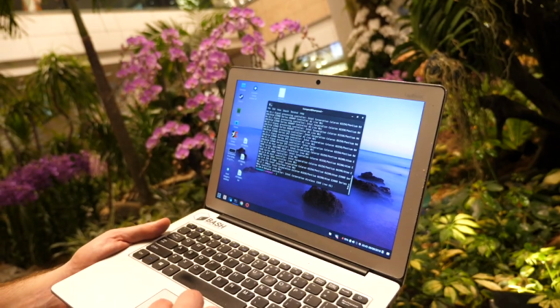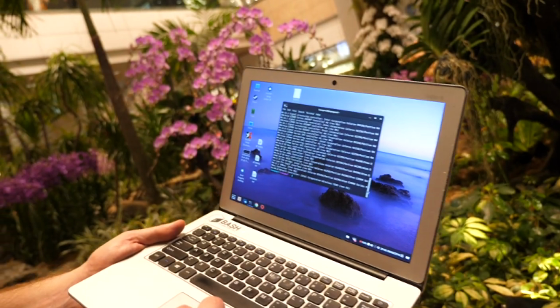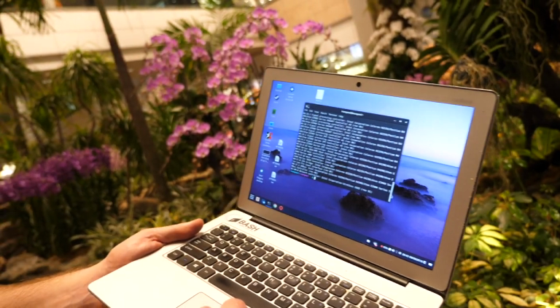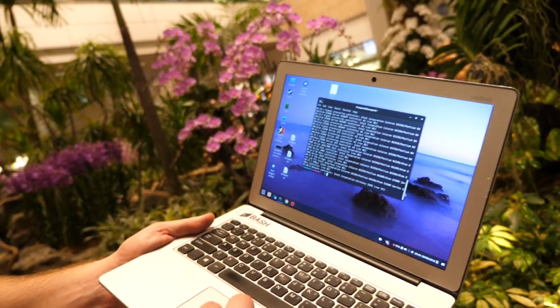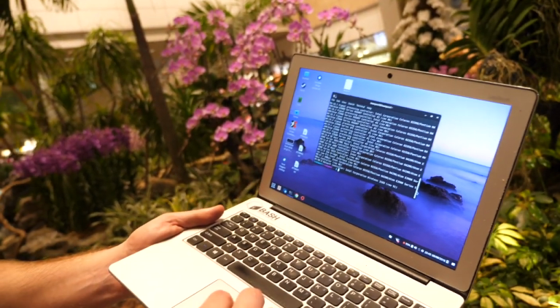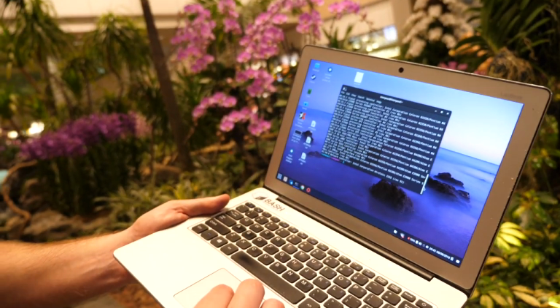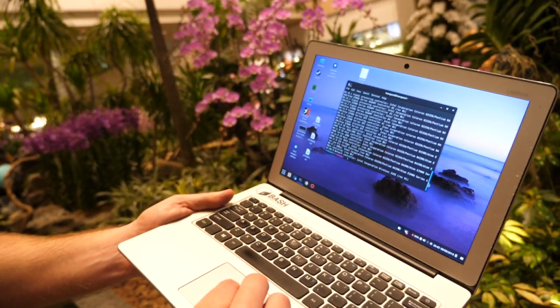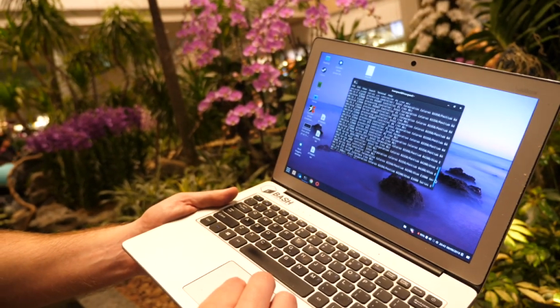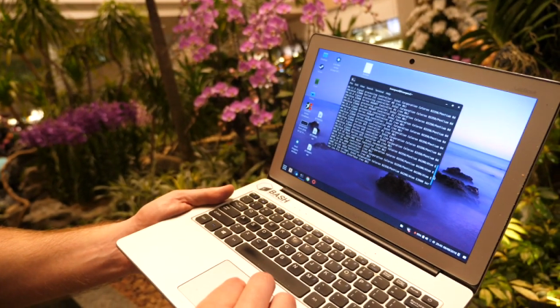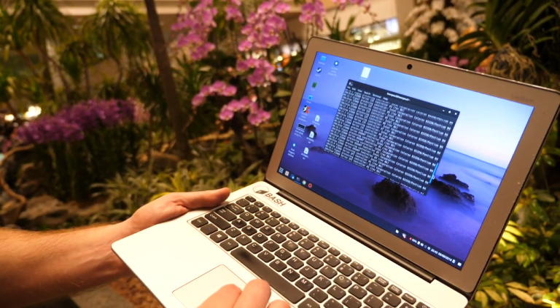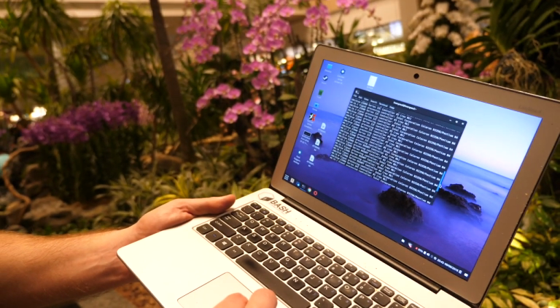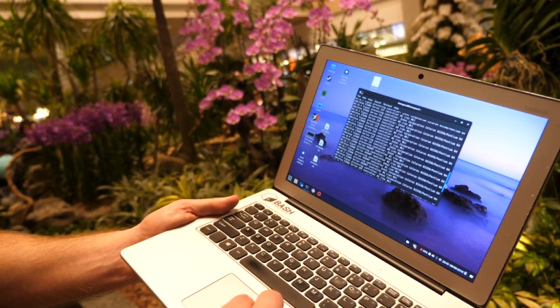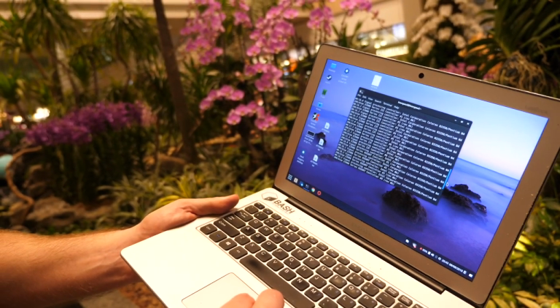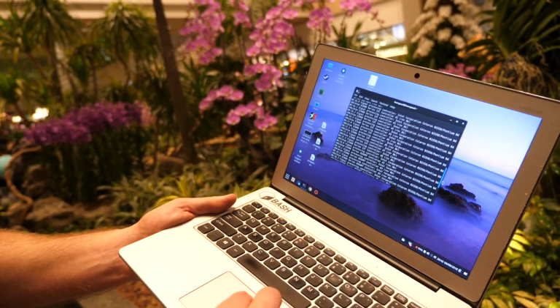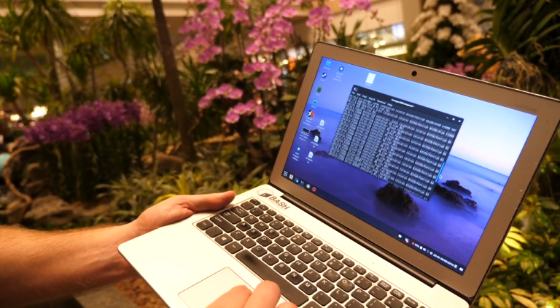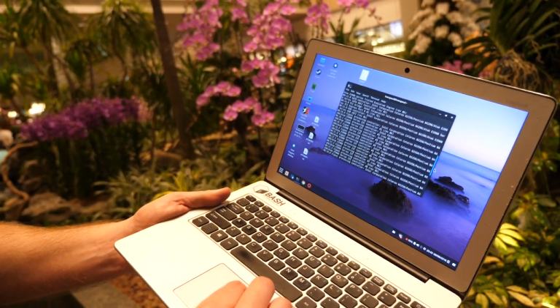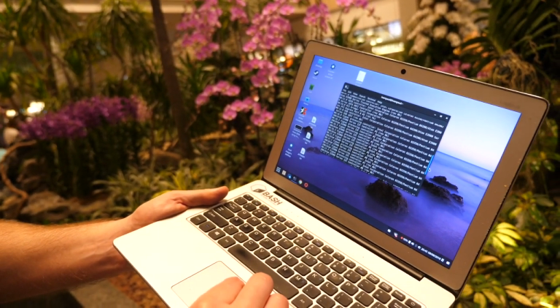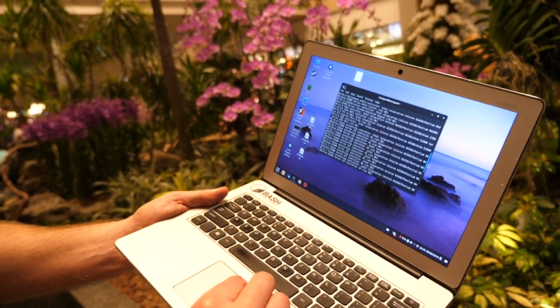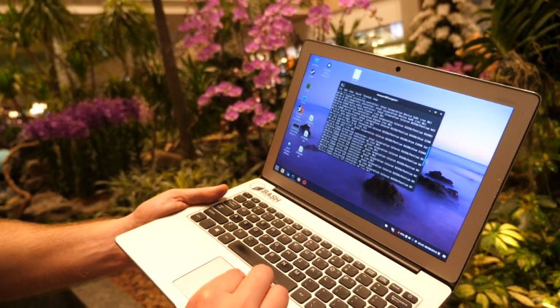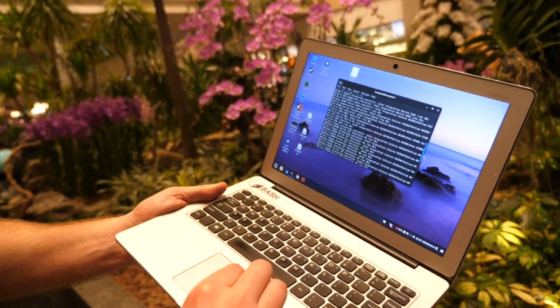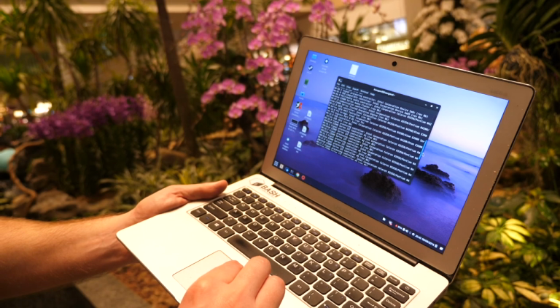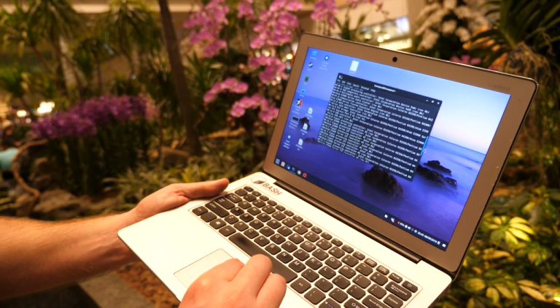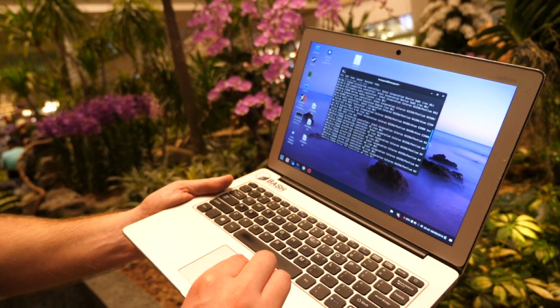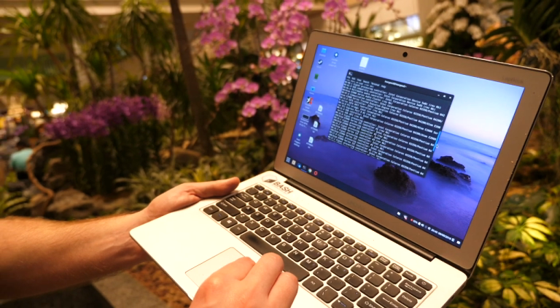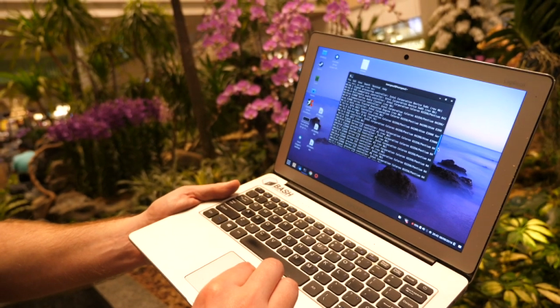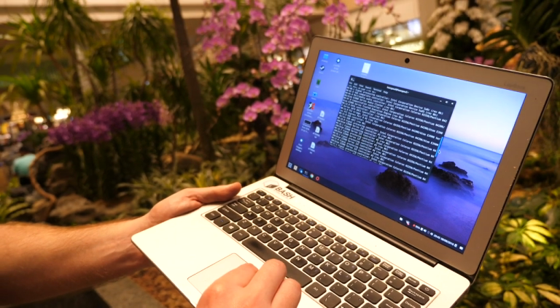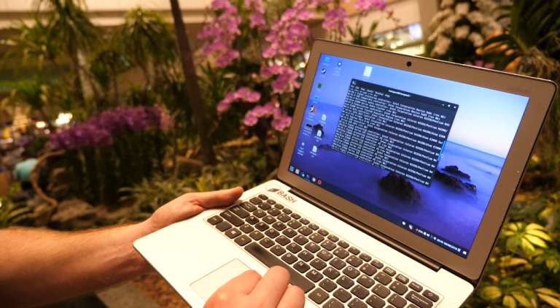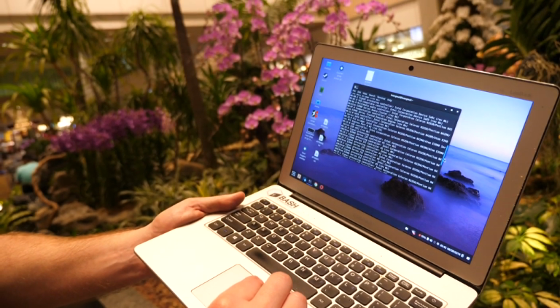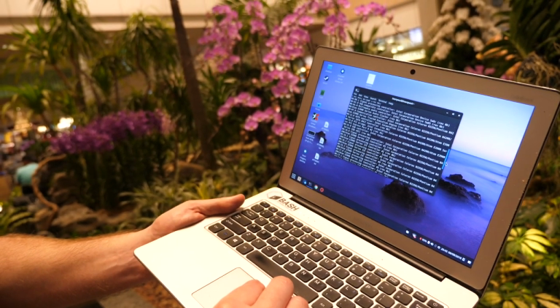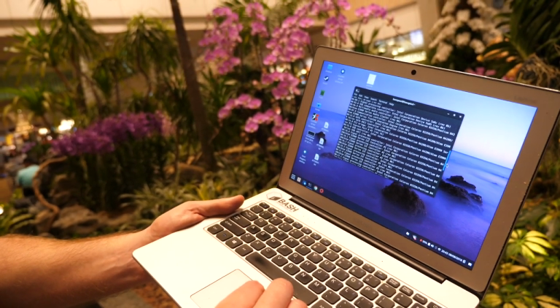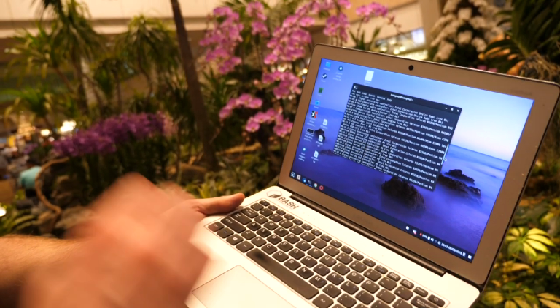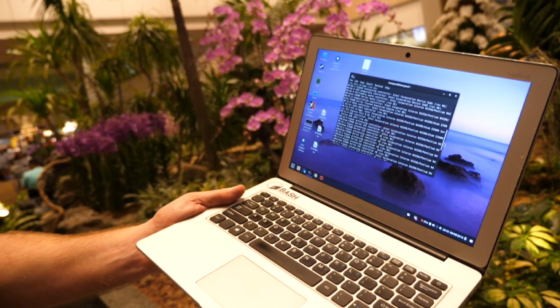It looks like Intel reference, yeah, it's an Atom reference. It's that same generation — 3350 — it's very slow.